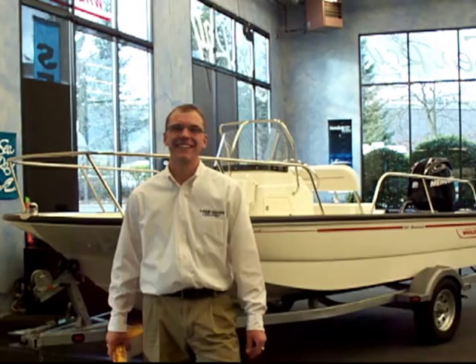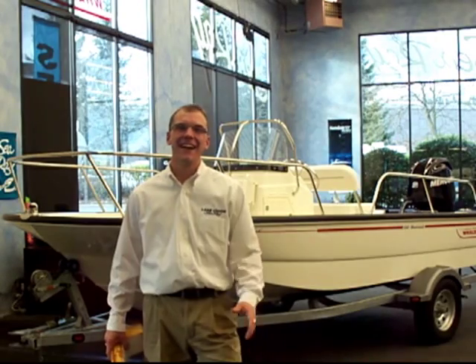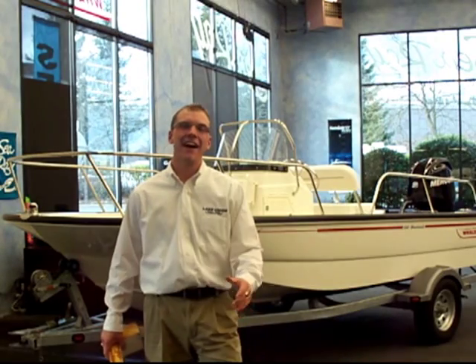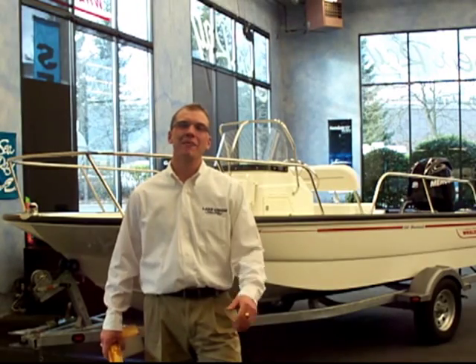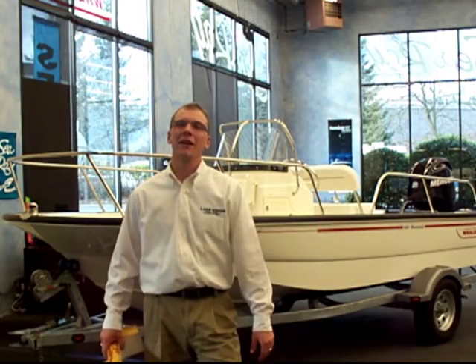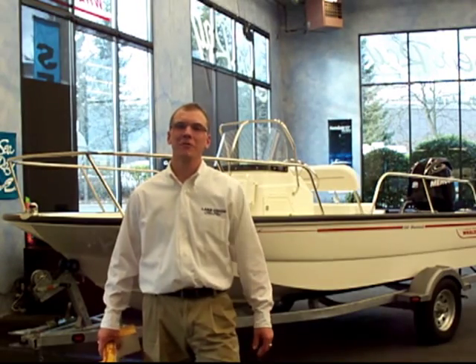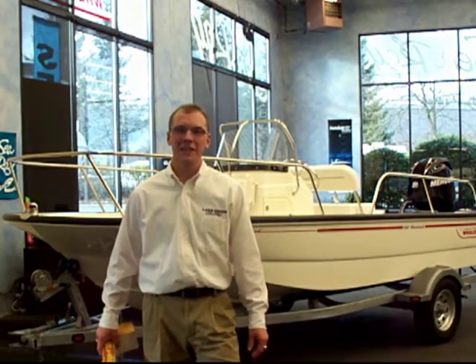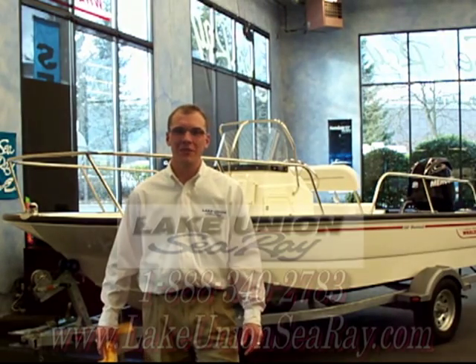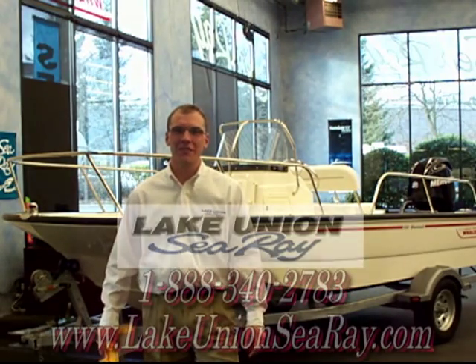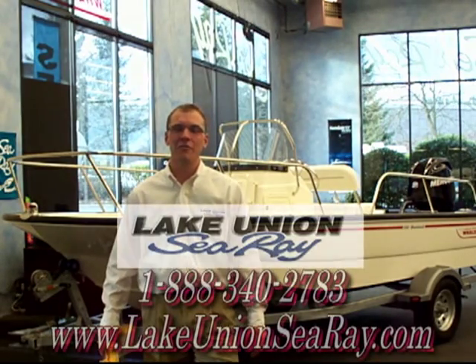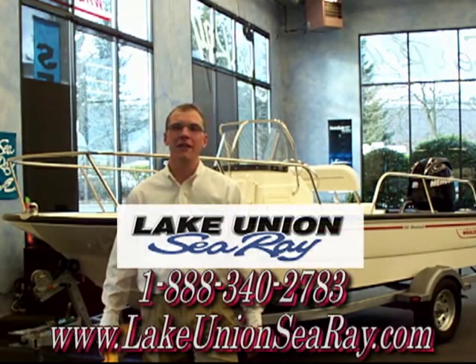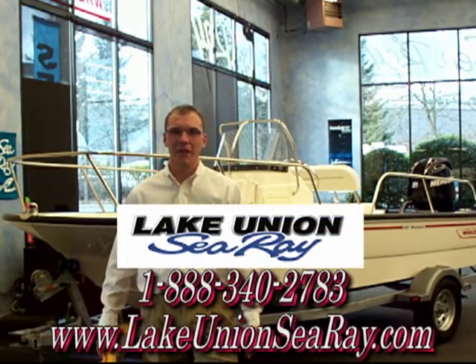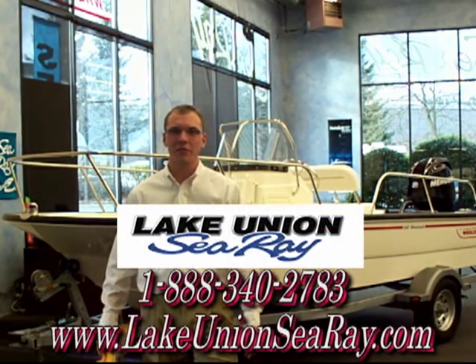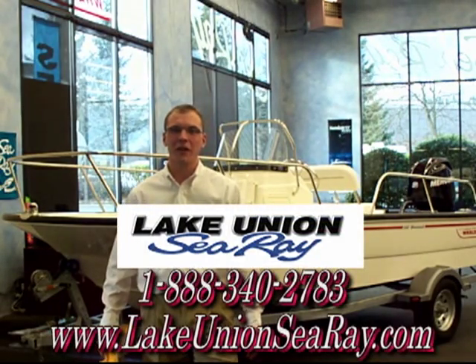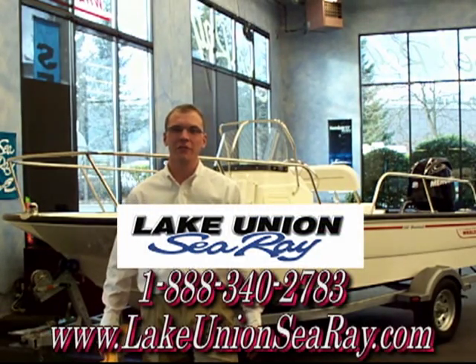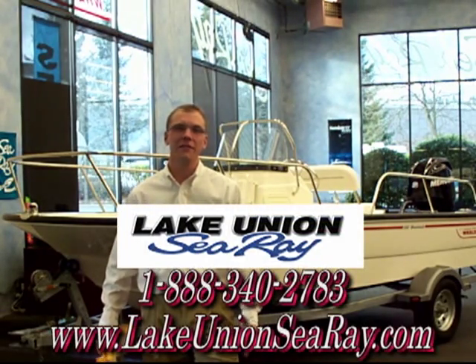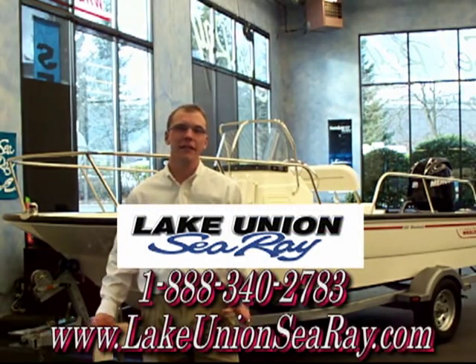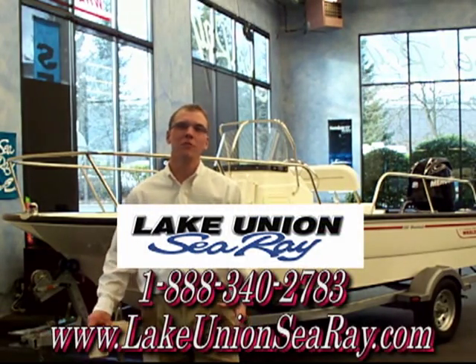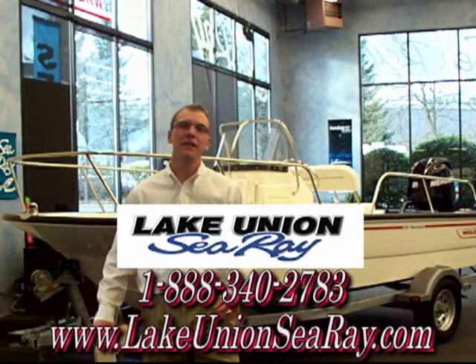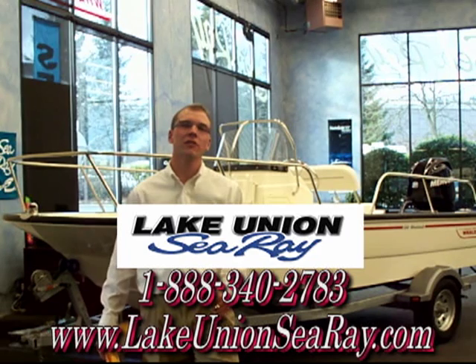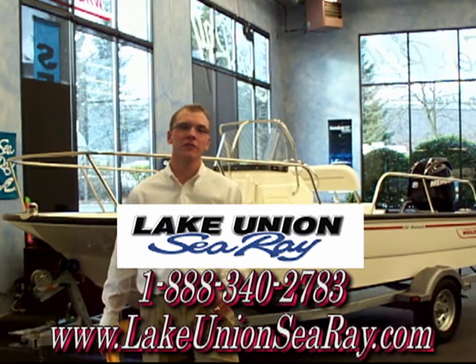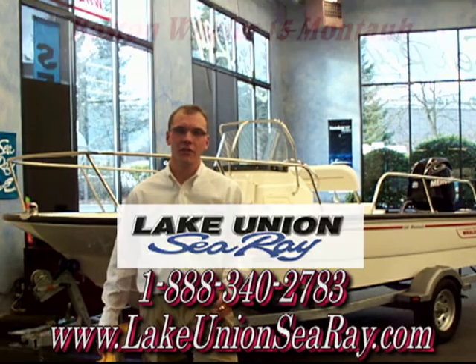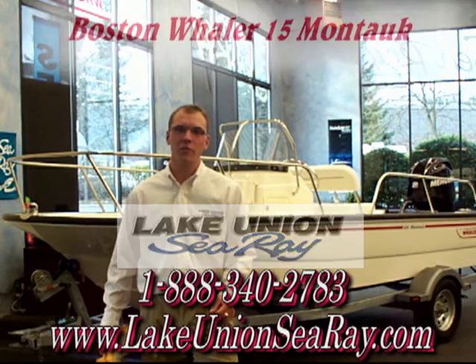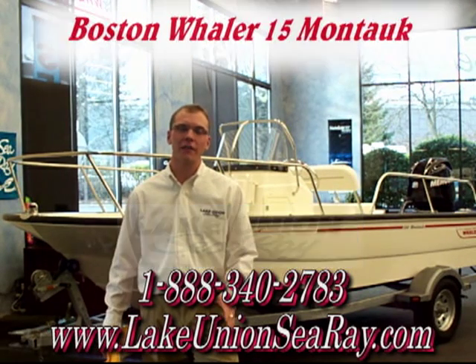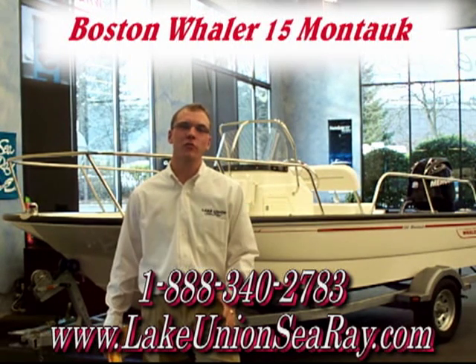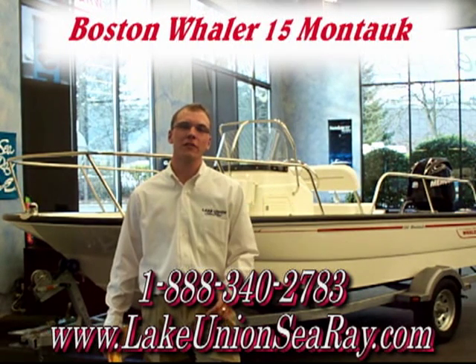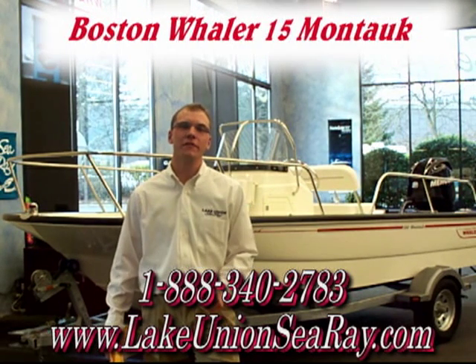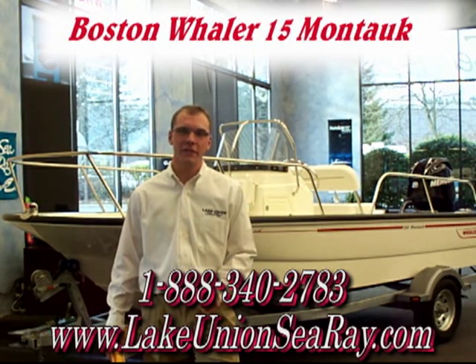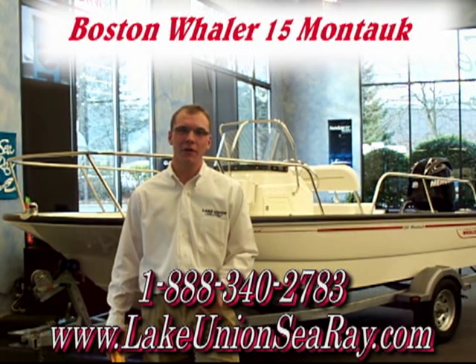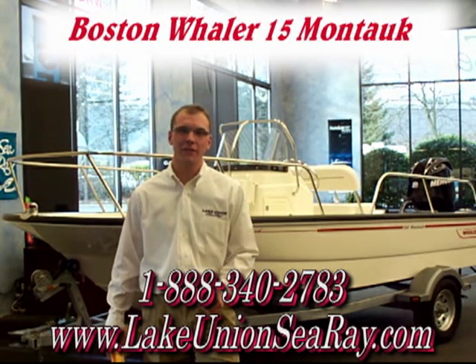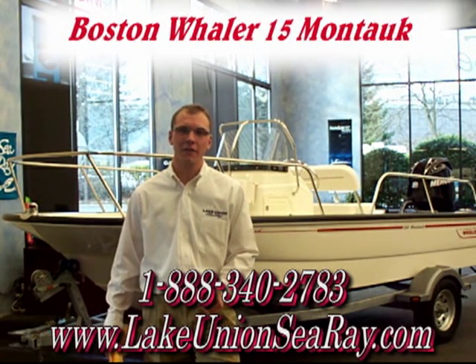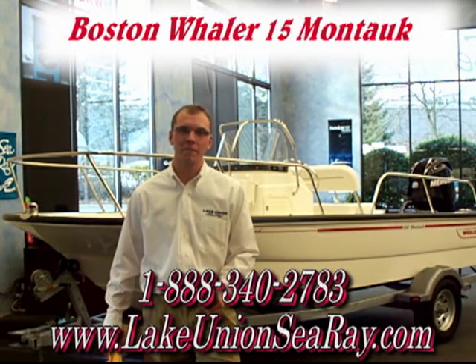Hi, I'm Grant of Lake Union Sea Ray and Boston Whaler, and today we'll be taking a look at the new Boston Whaler 15 Montauk.